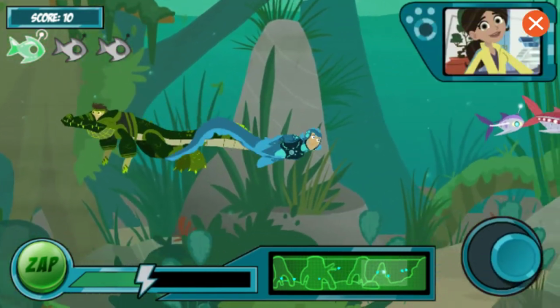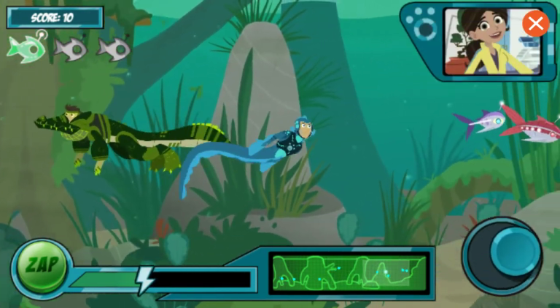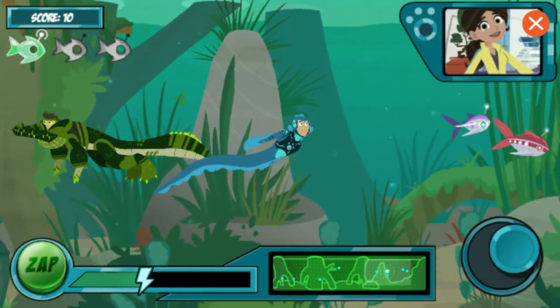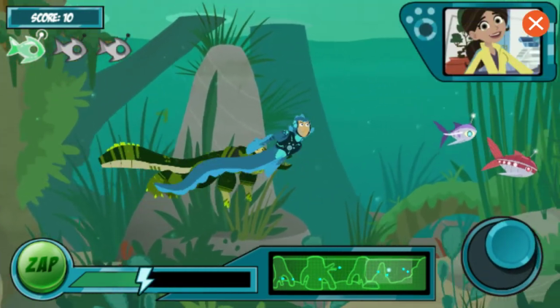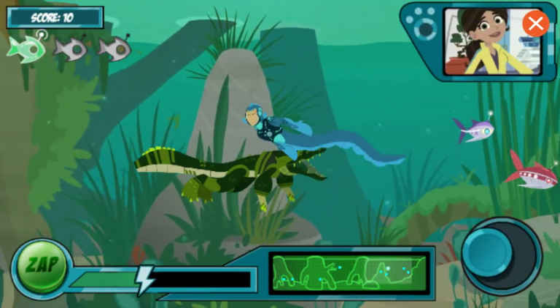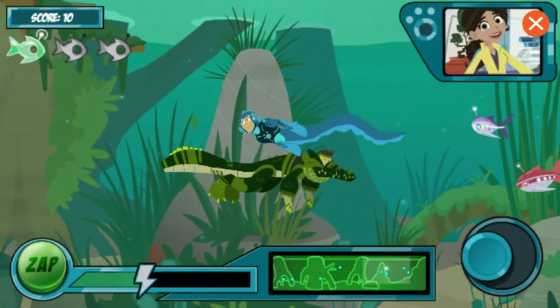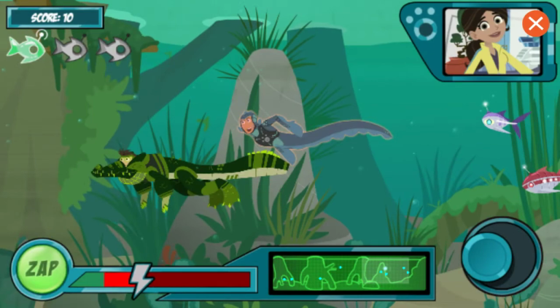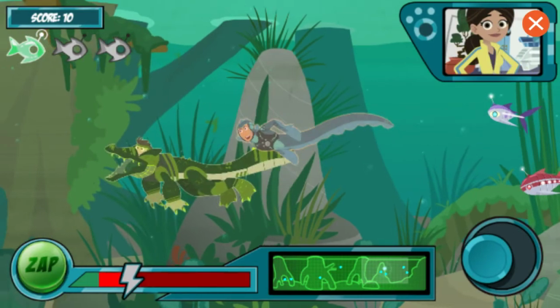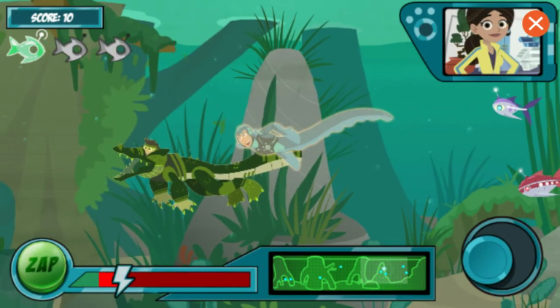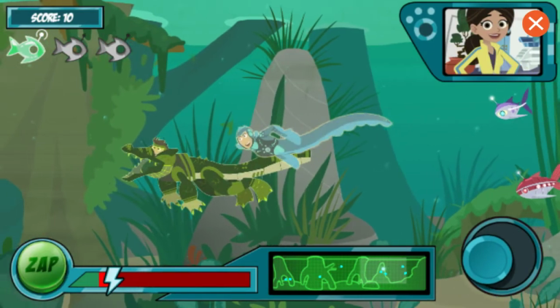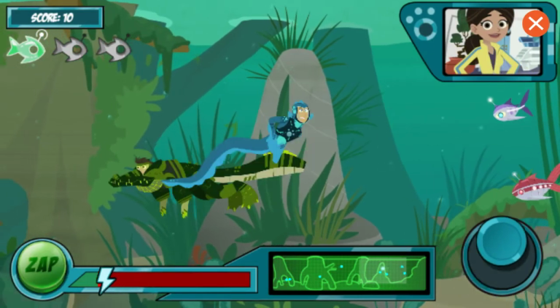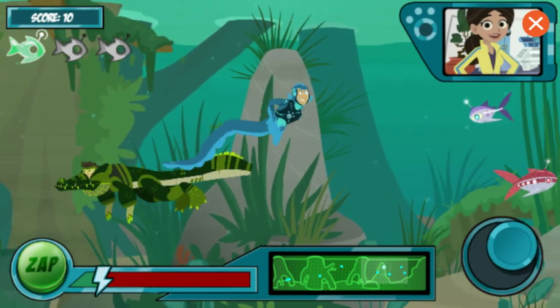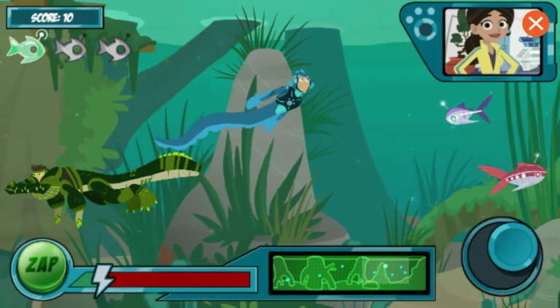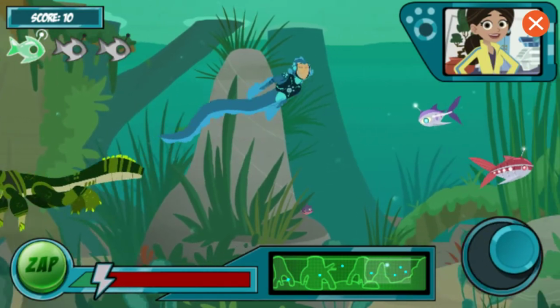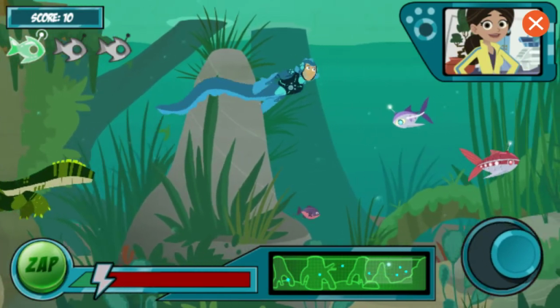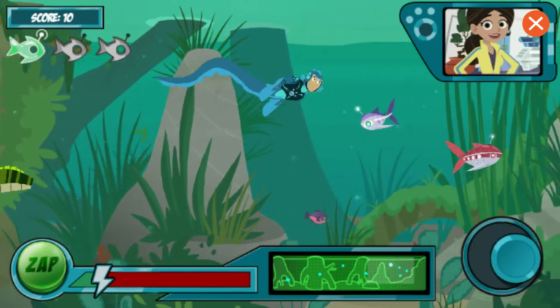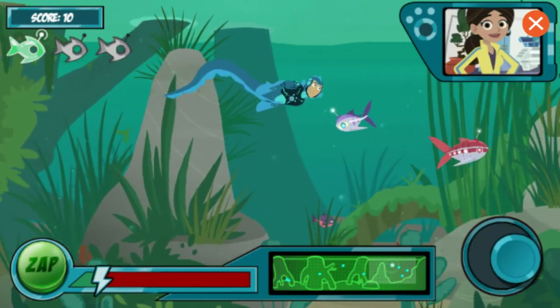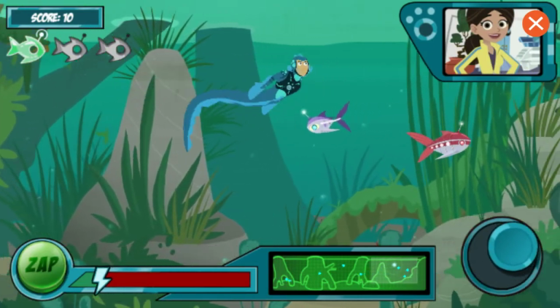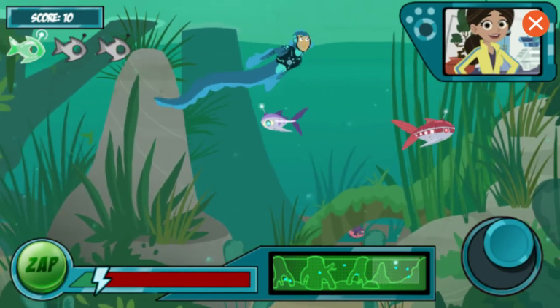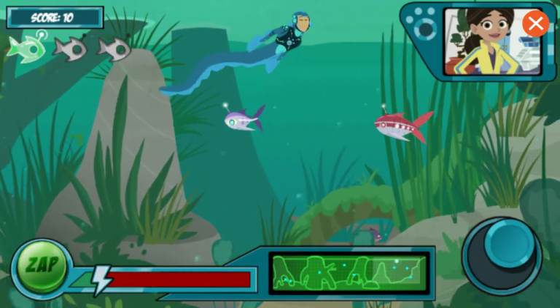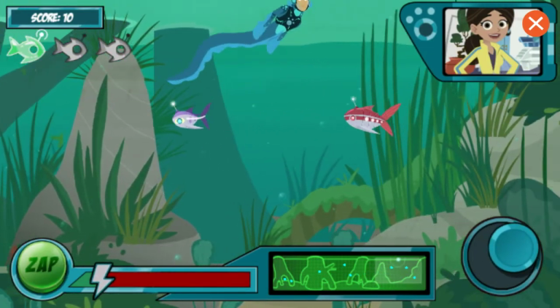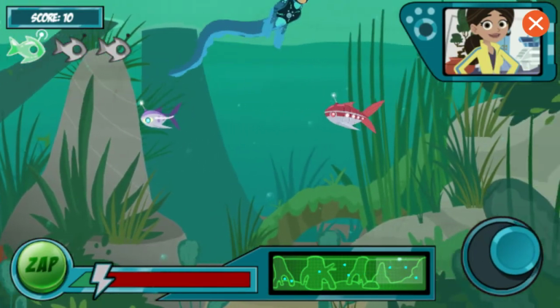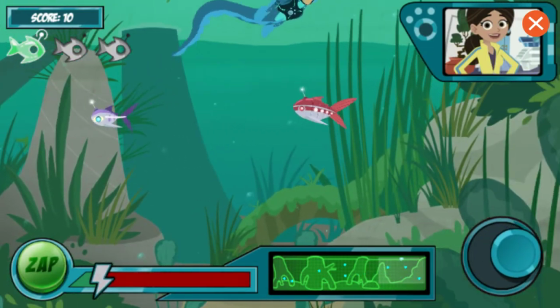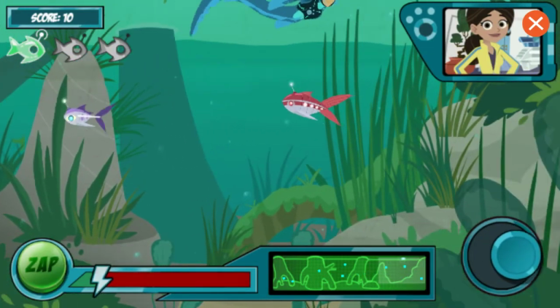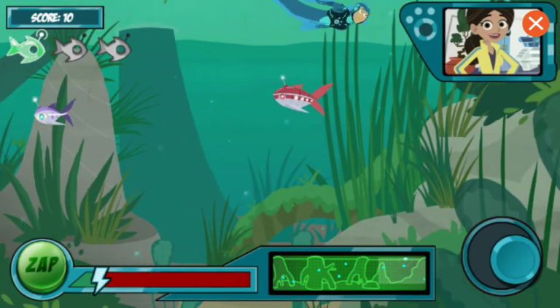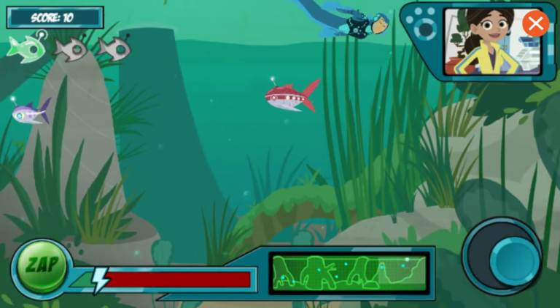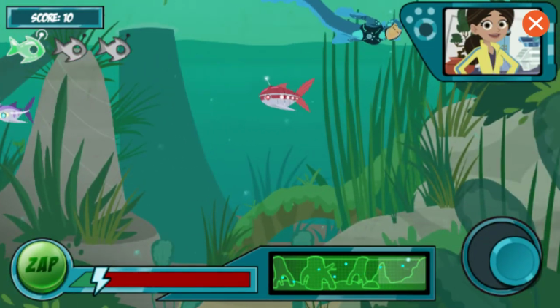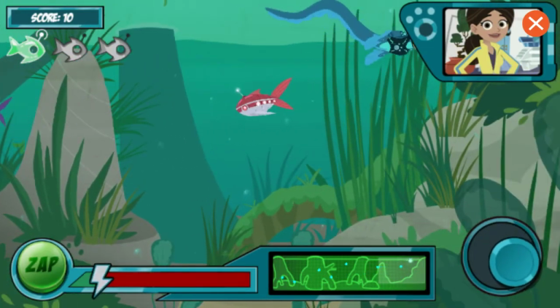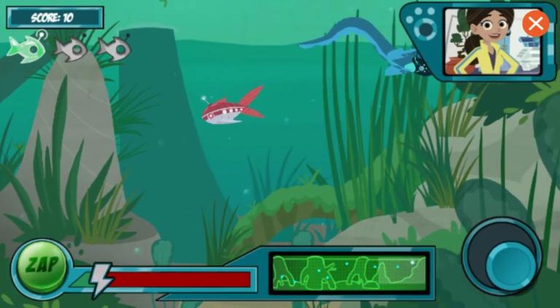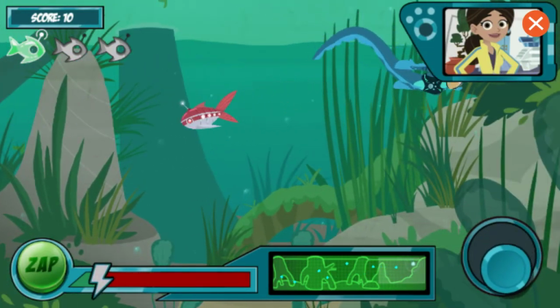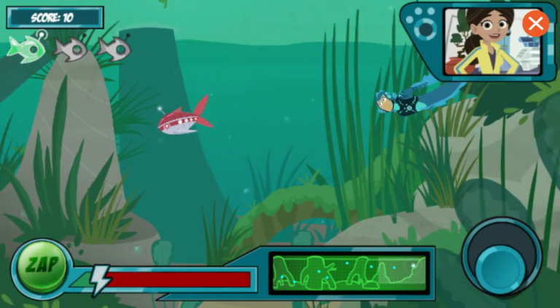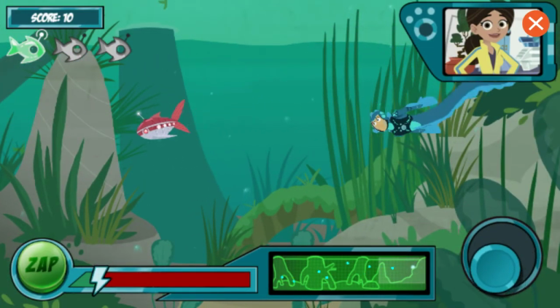Watch out! Your energy is getting low! You need to get a robo-fish's battery soon, or you'll run out of energy!